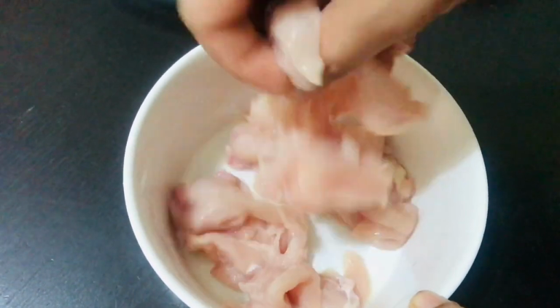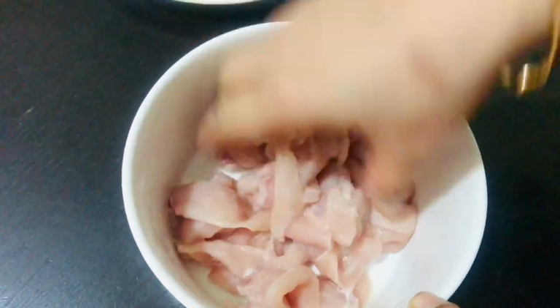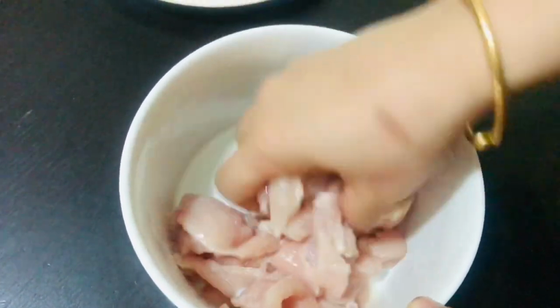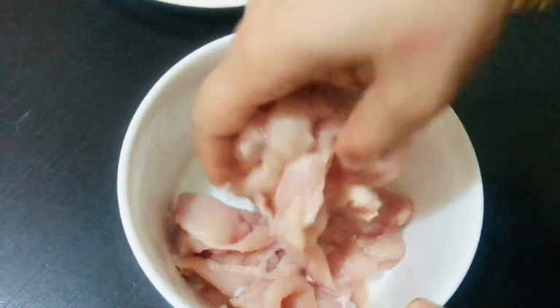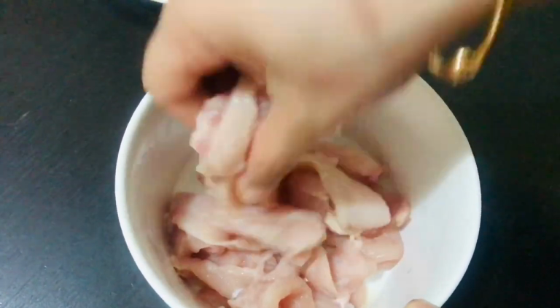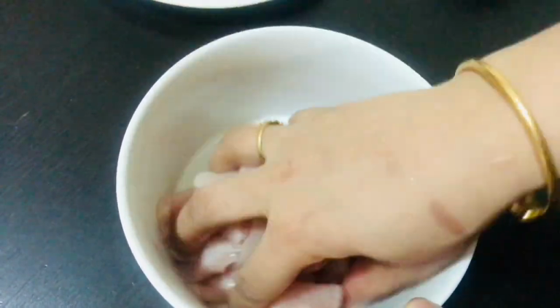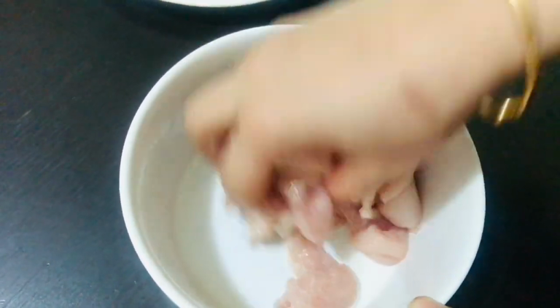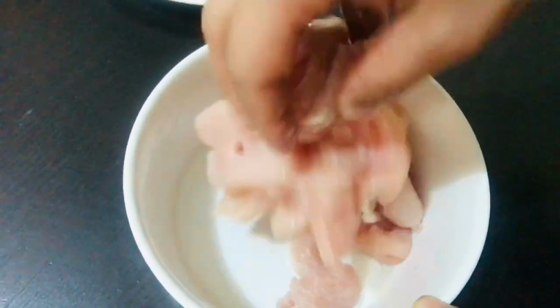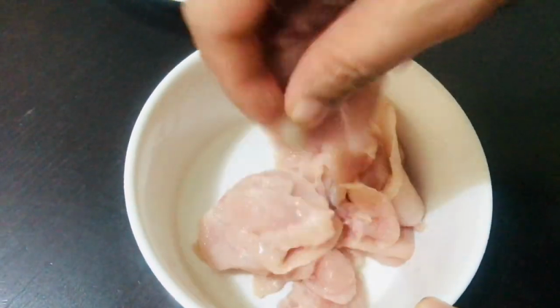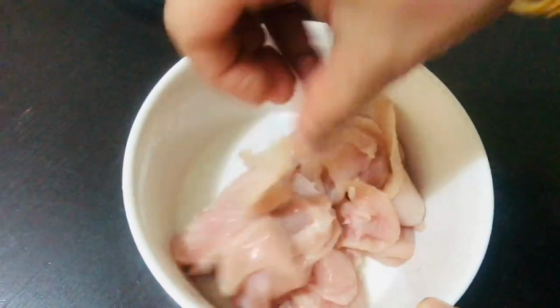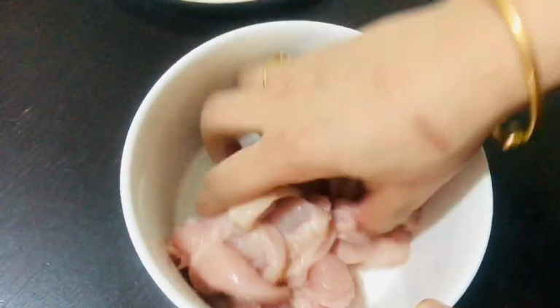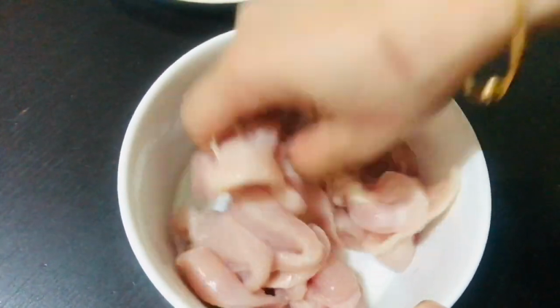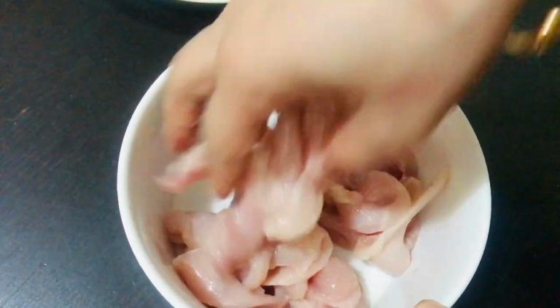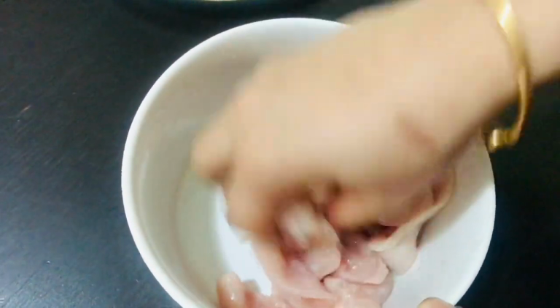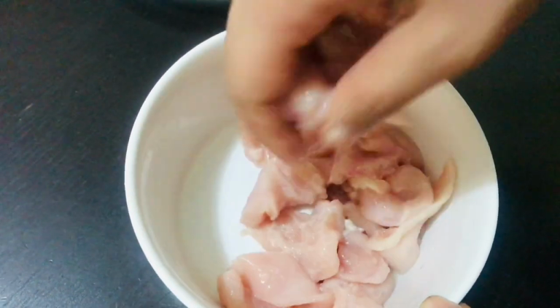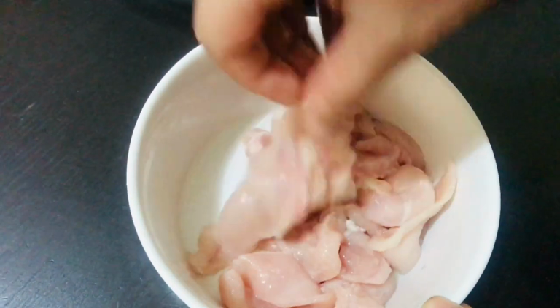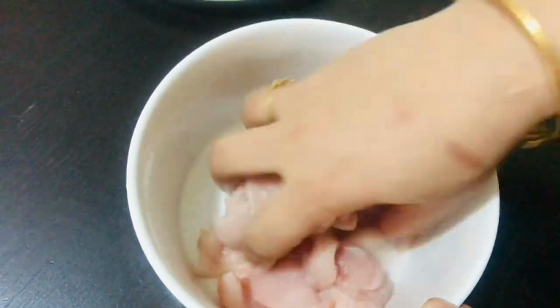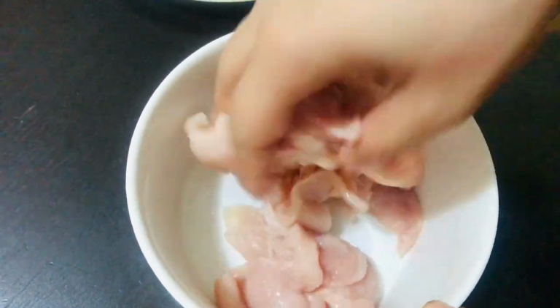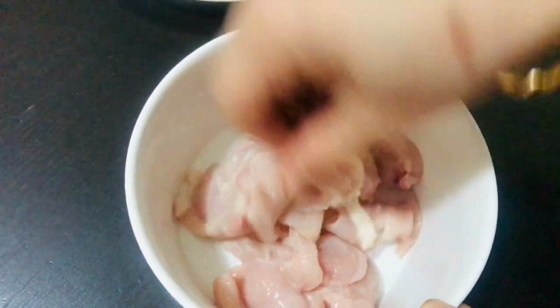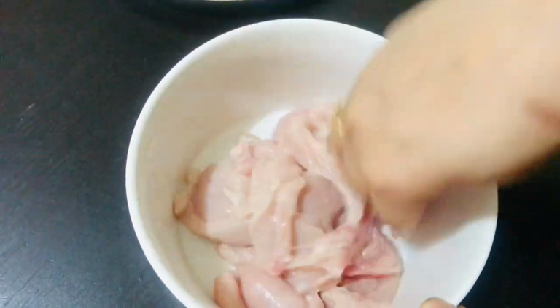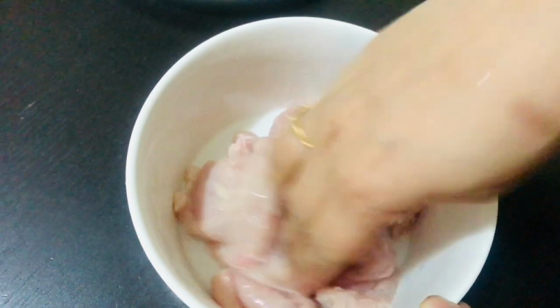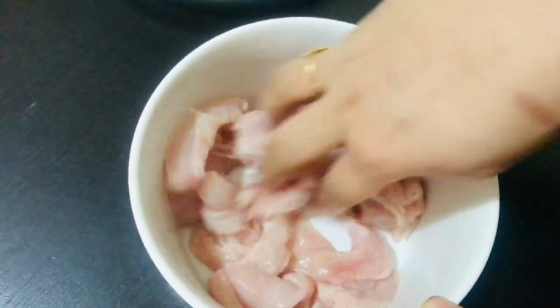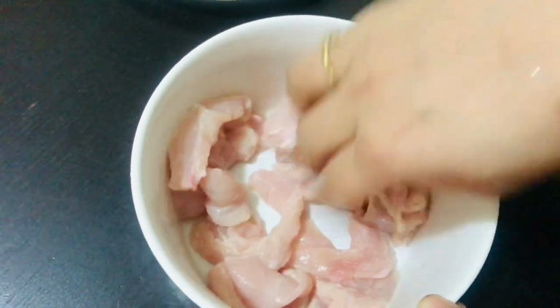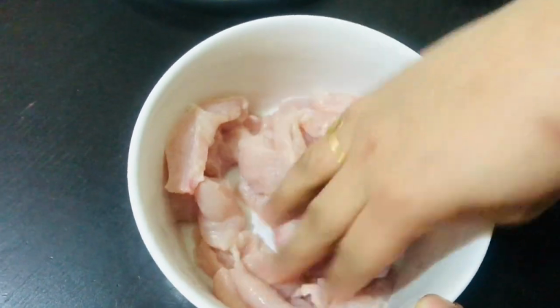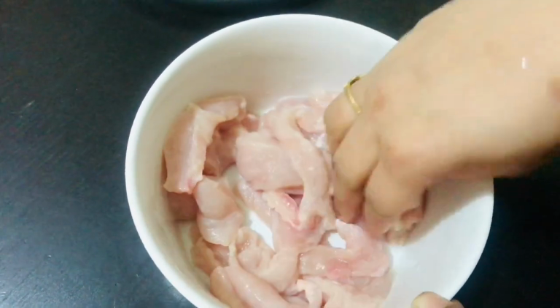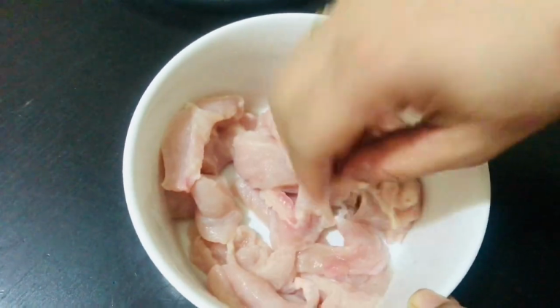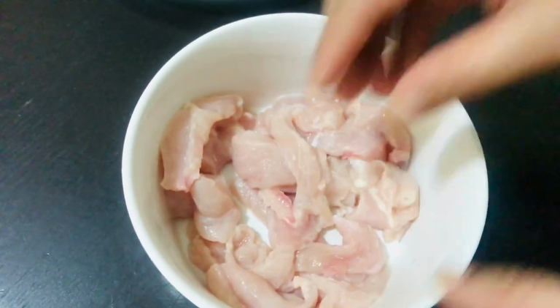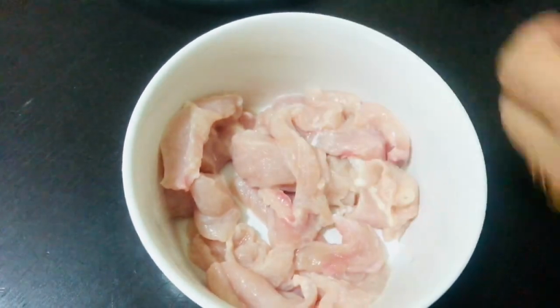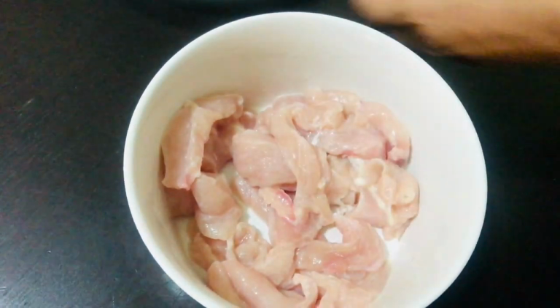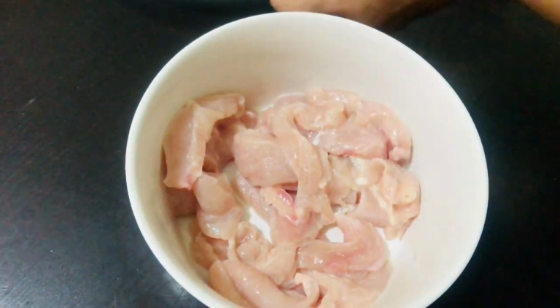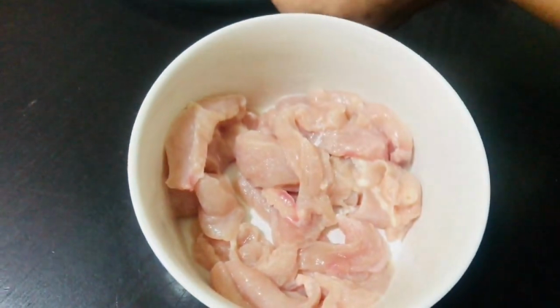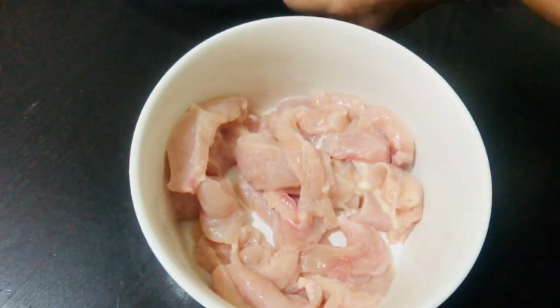We will use one half butter. Let's see what else is needed.